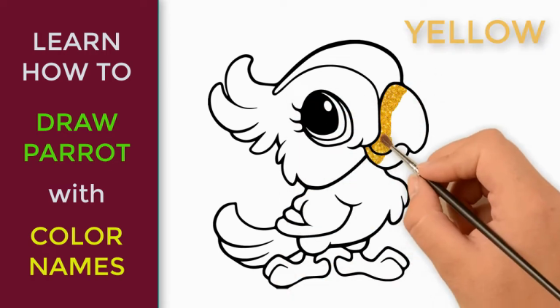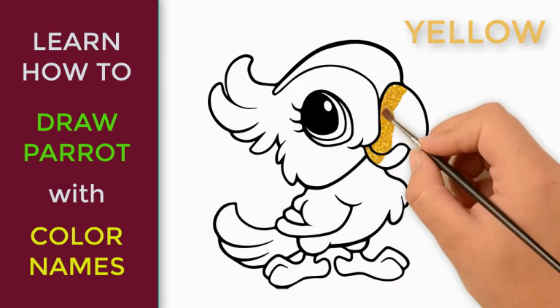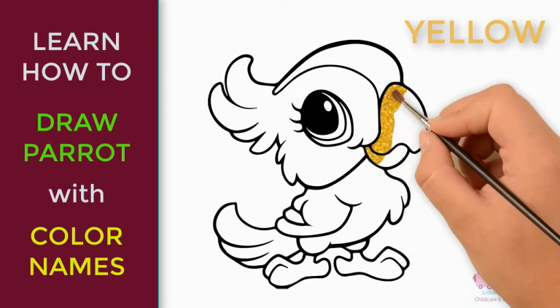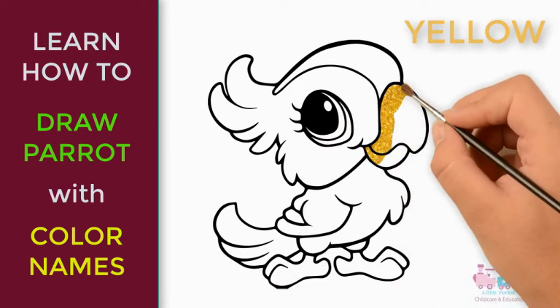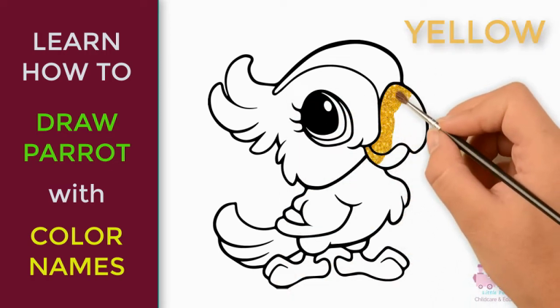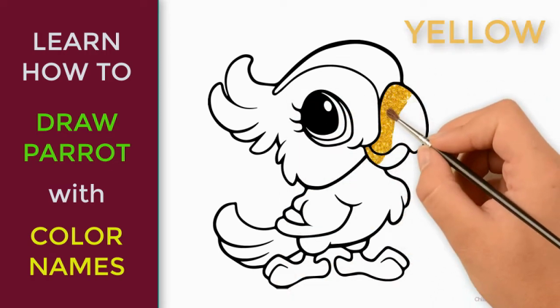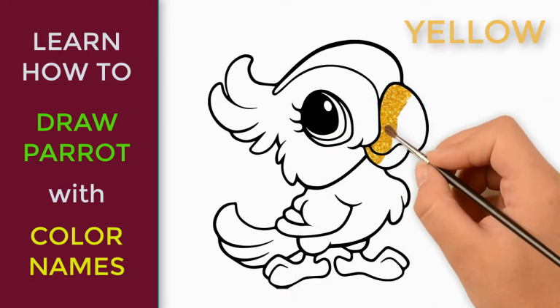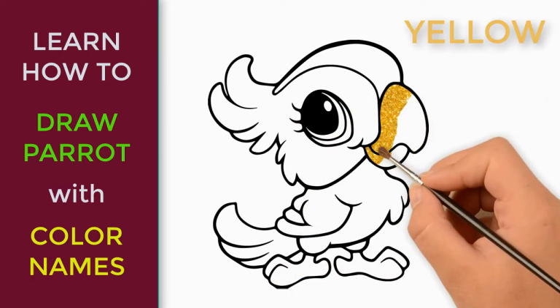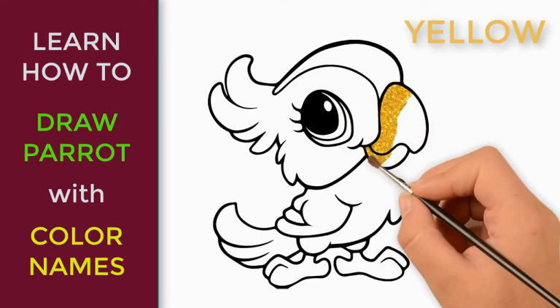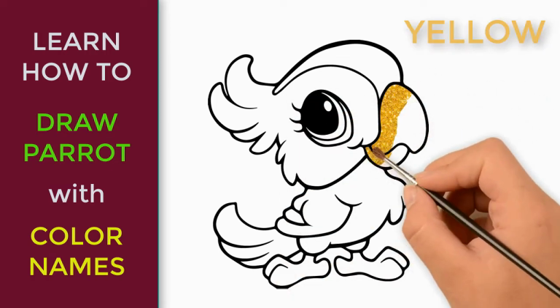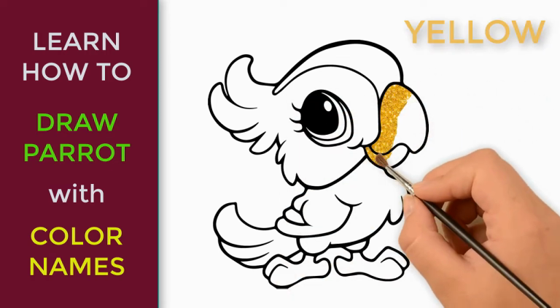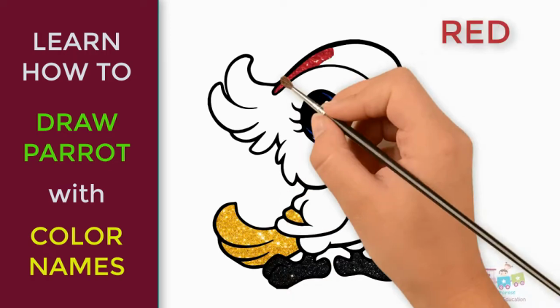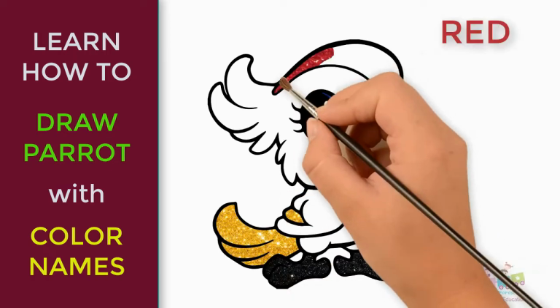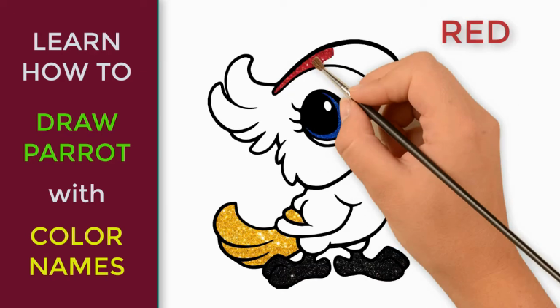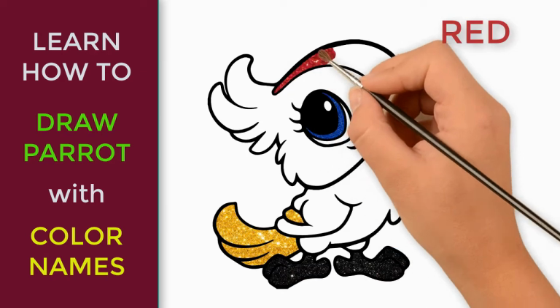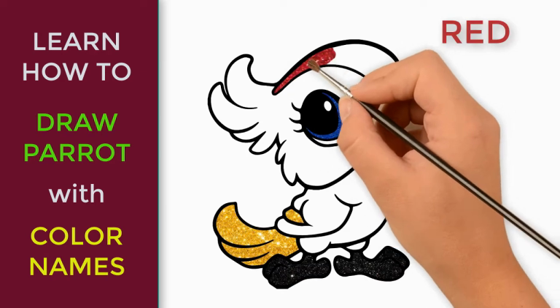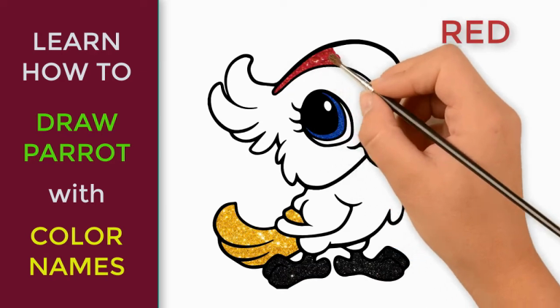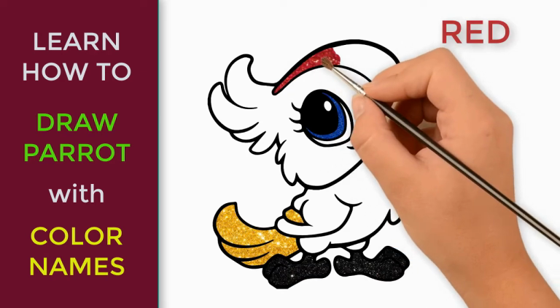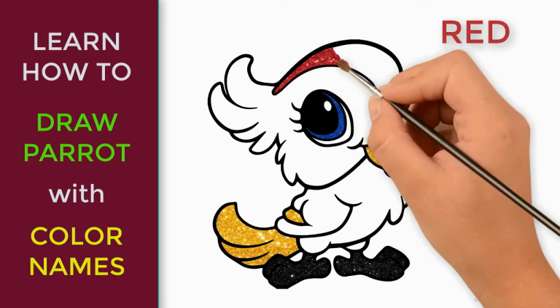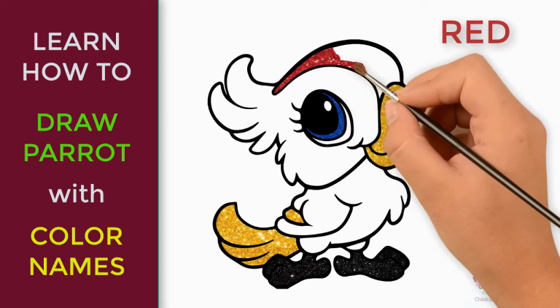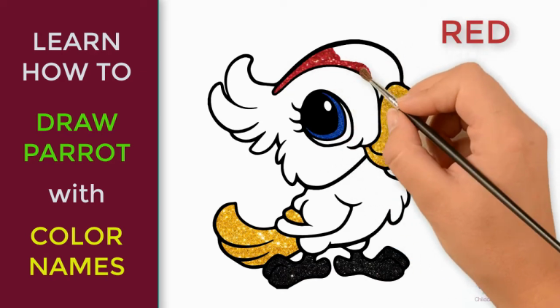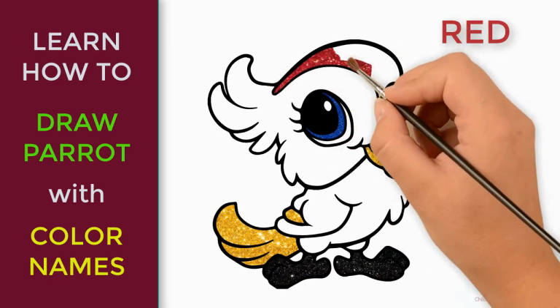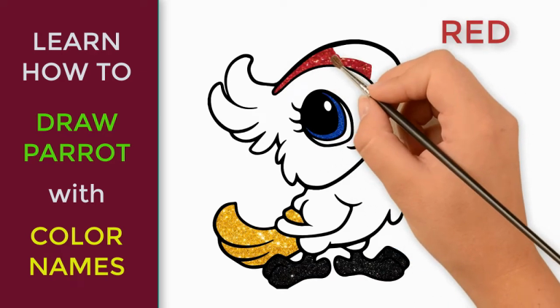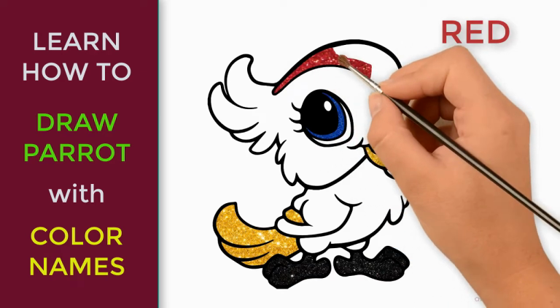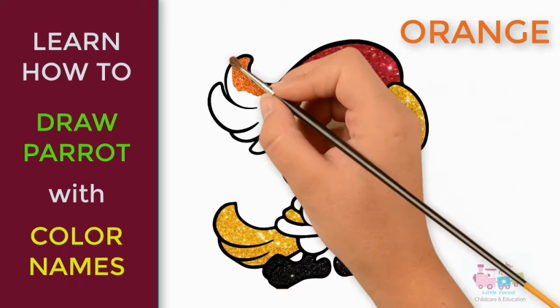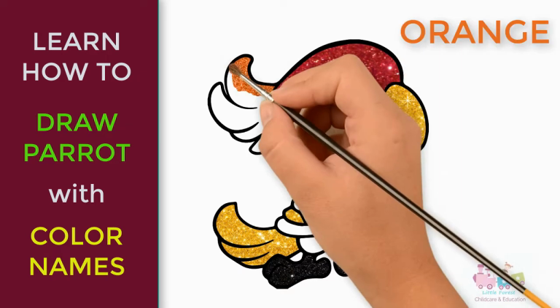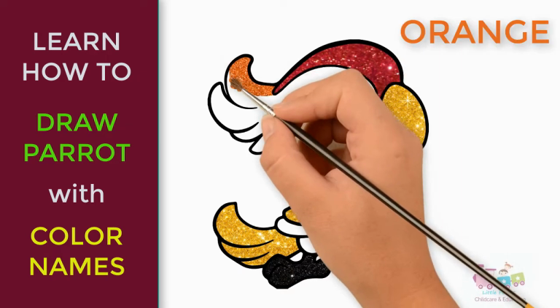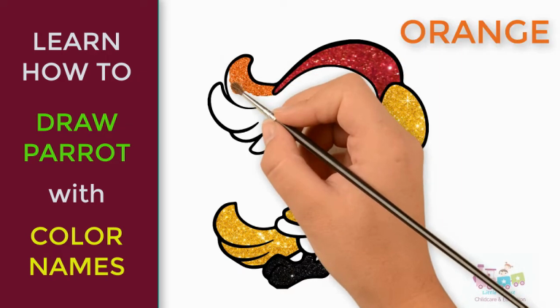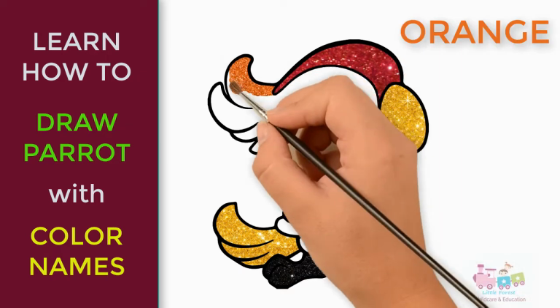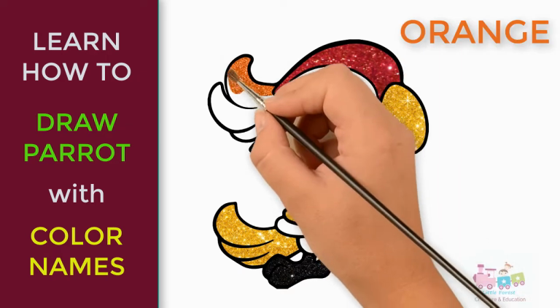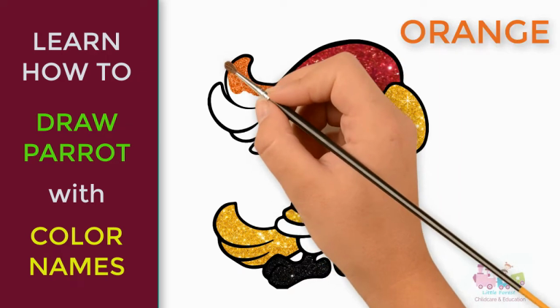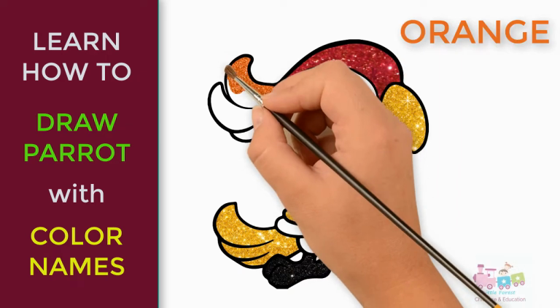In this video, your kid will learn how to draw a parrot with colour names.